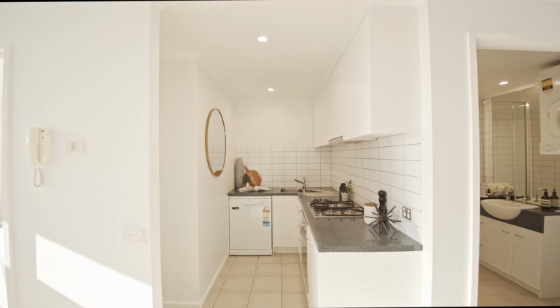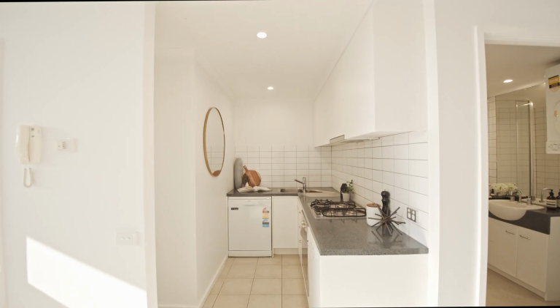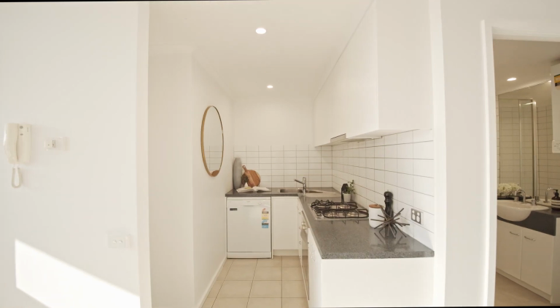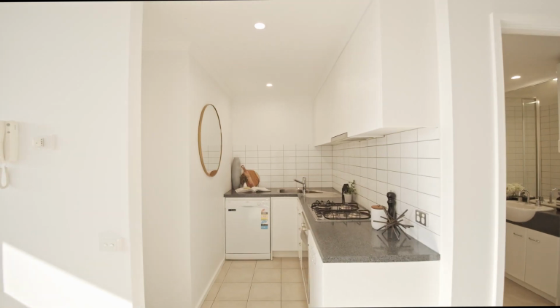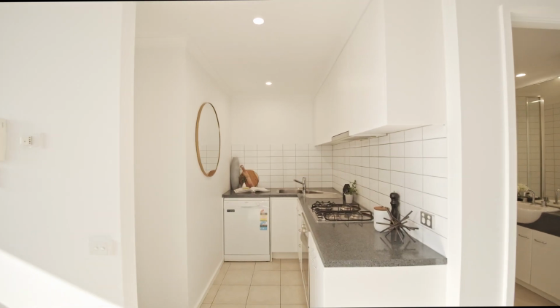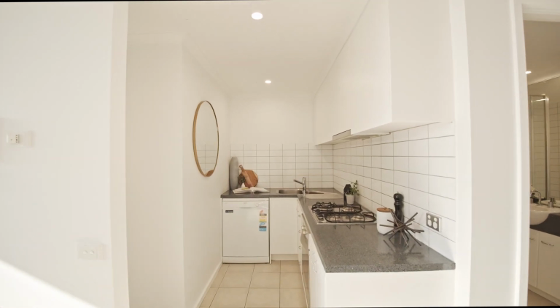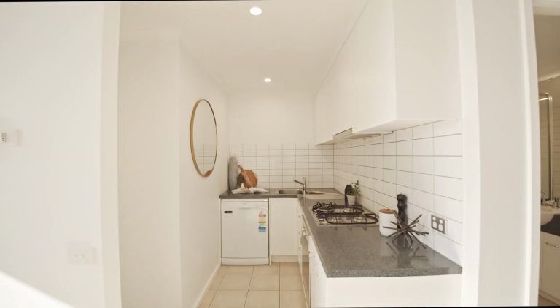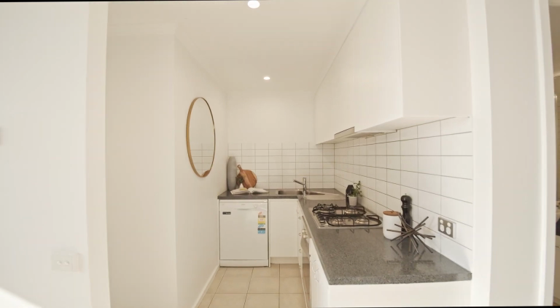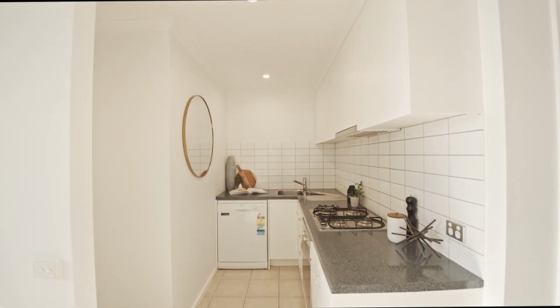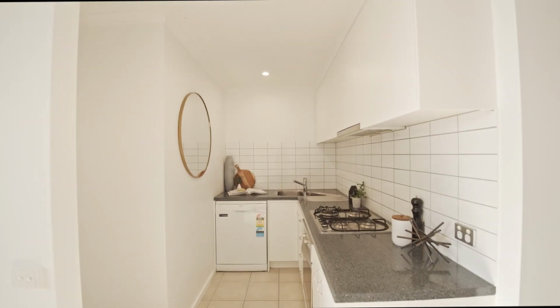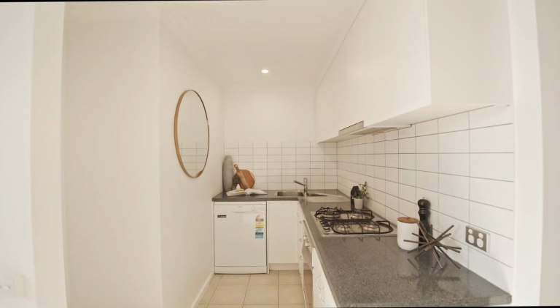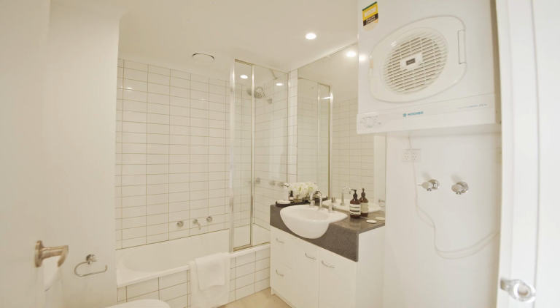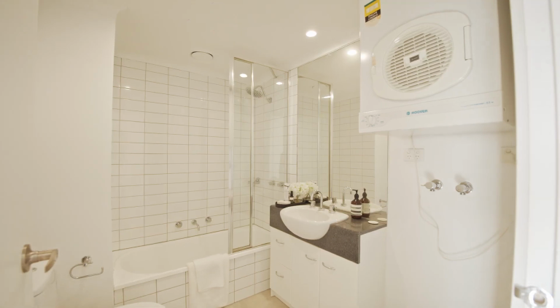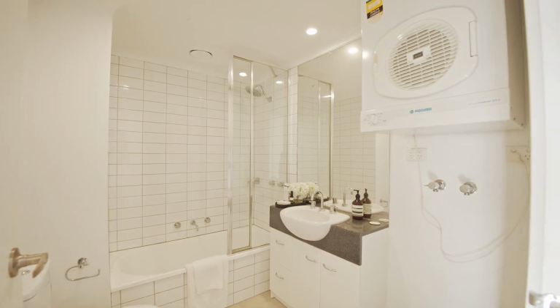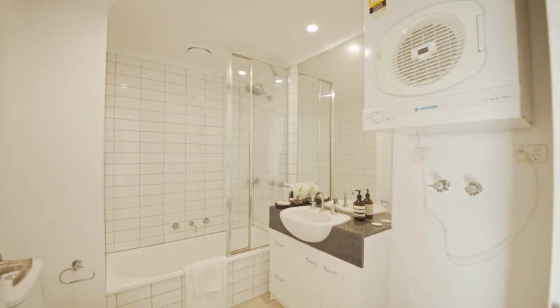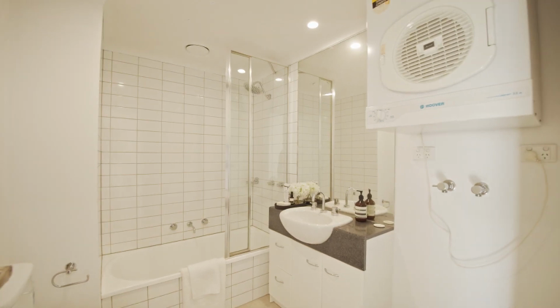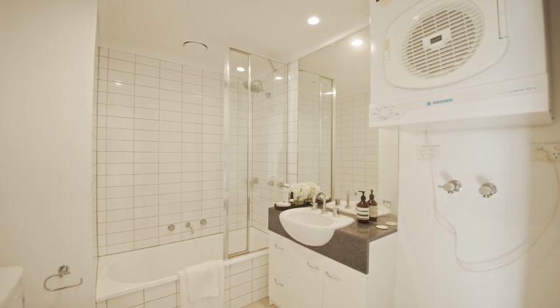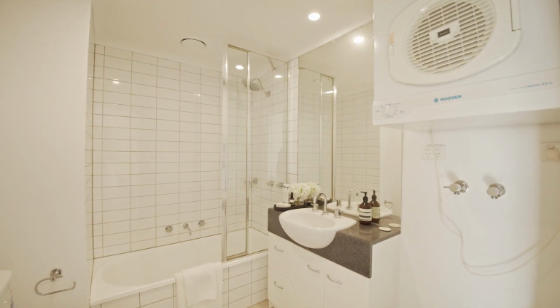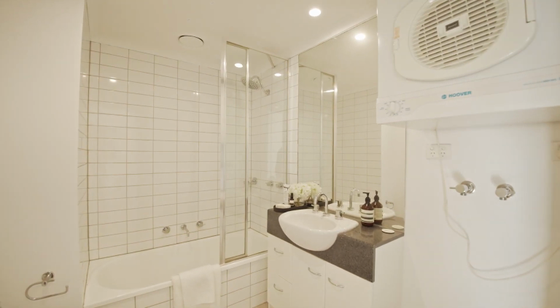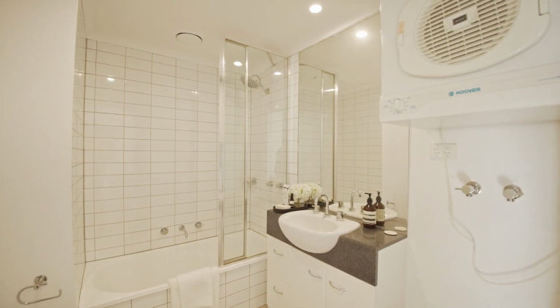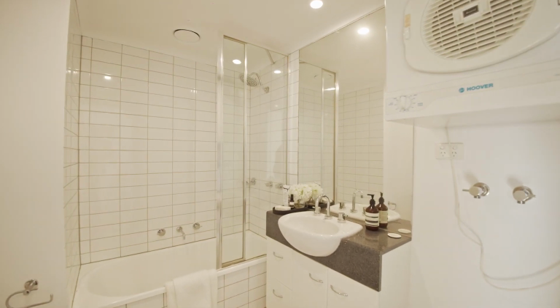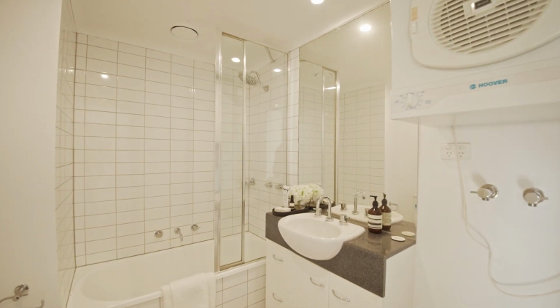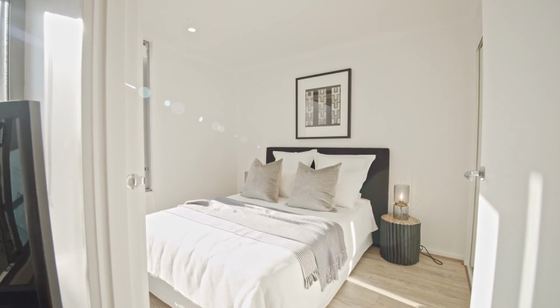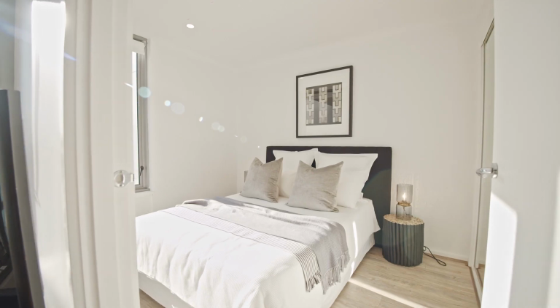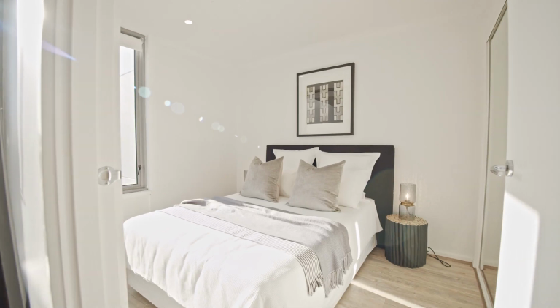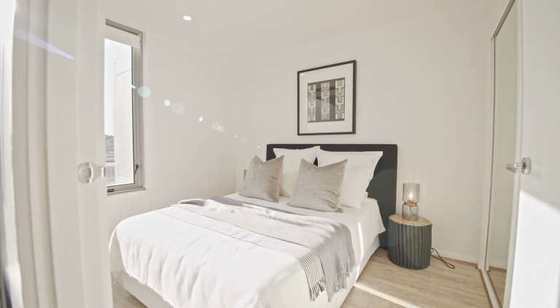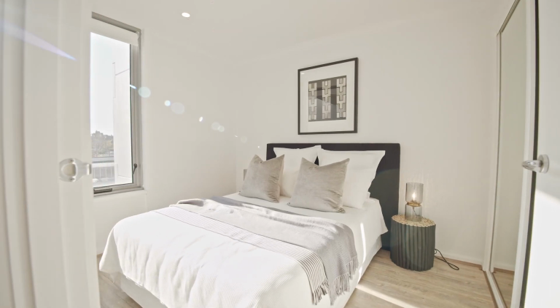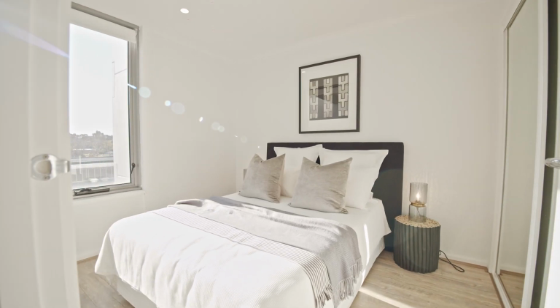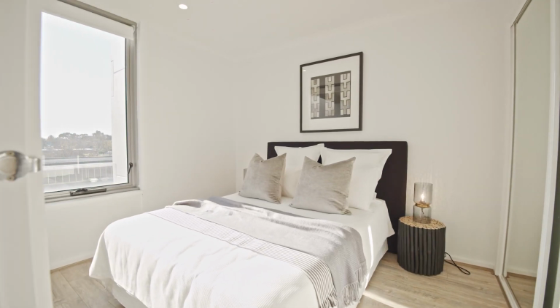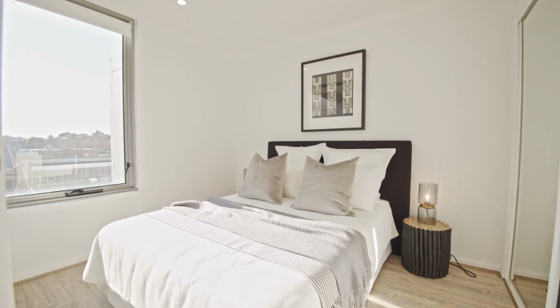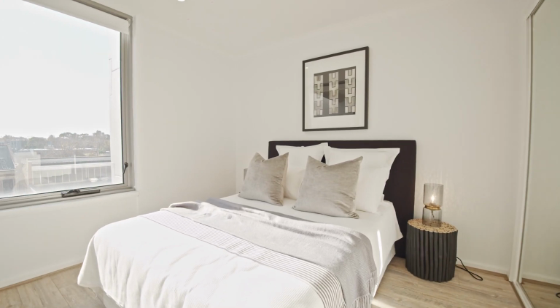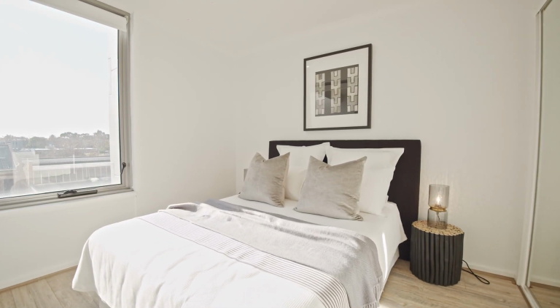Yes, the kitchen is nicely tucked away, there is a bathtub in the bathroom, and the bedroom does have a window.